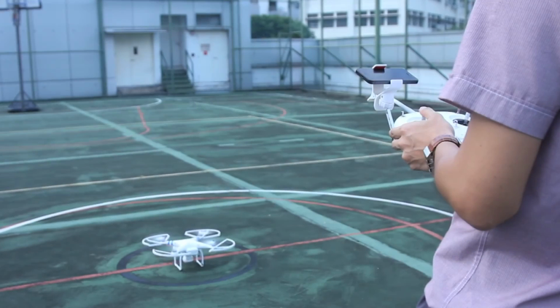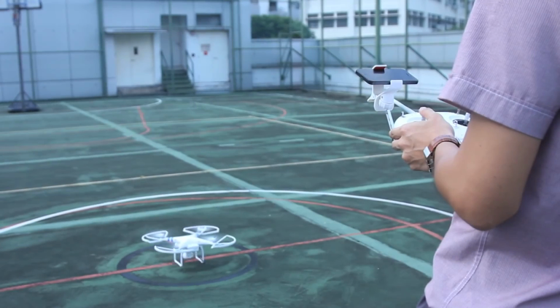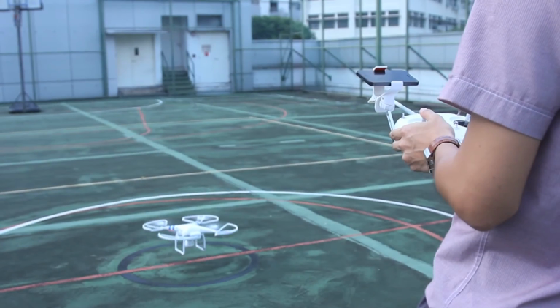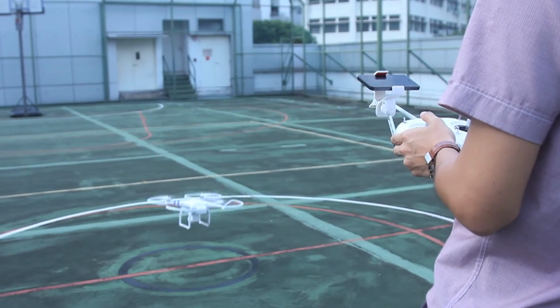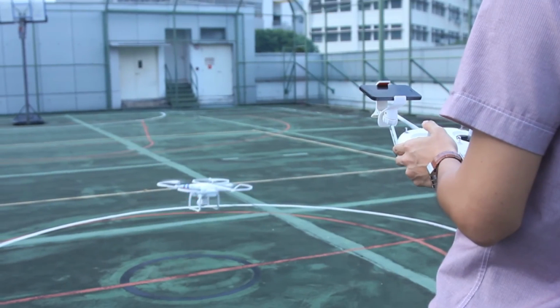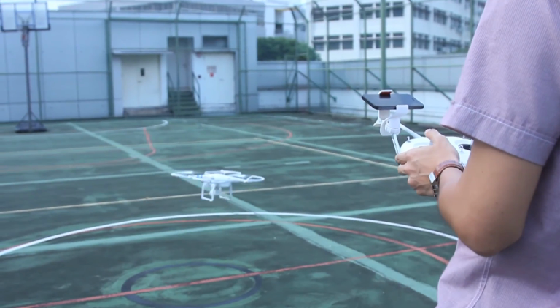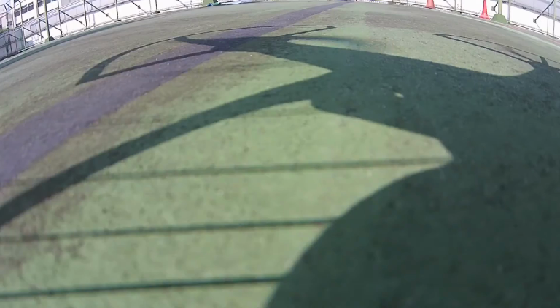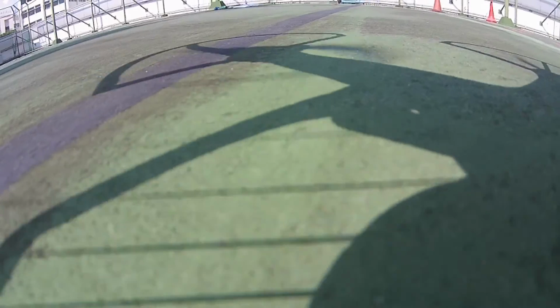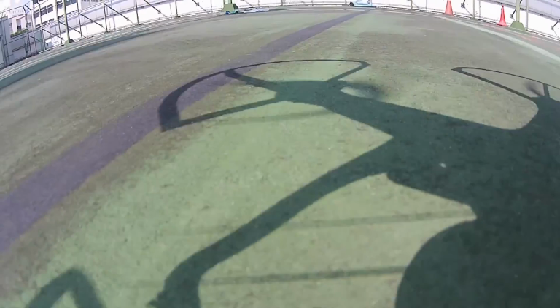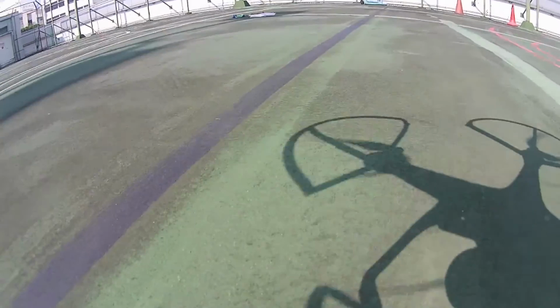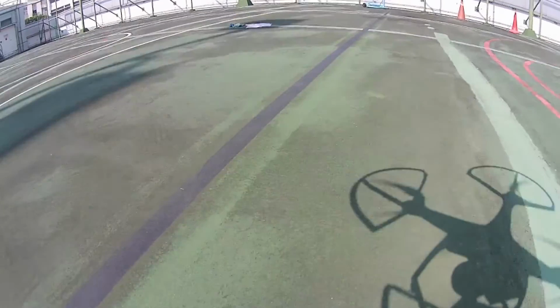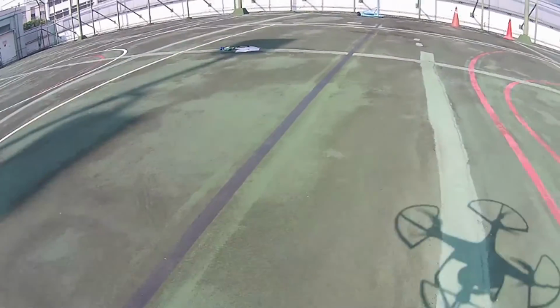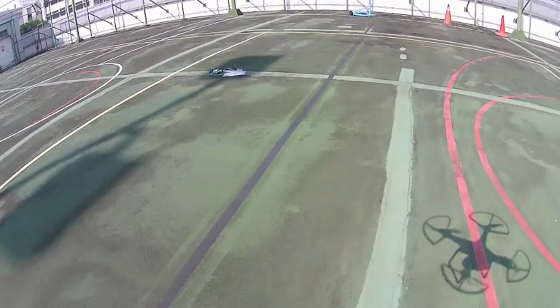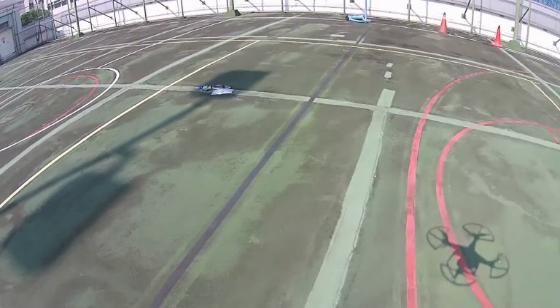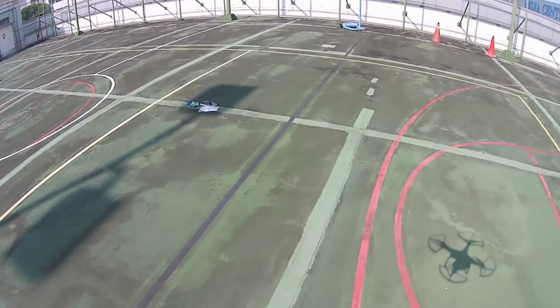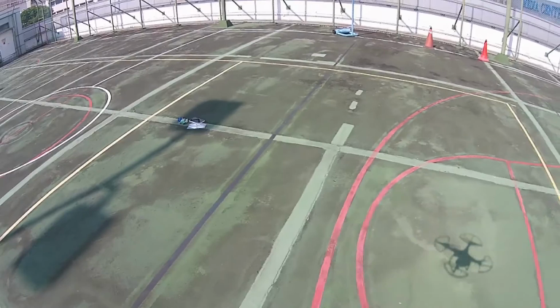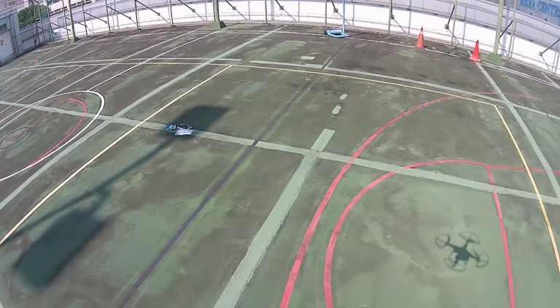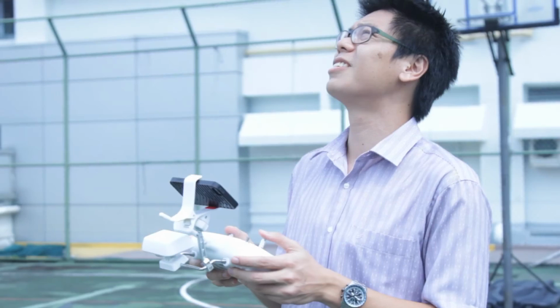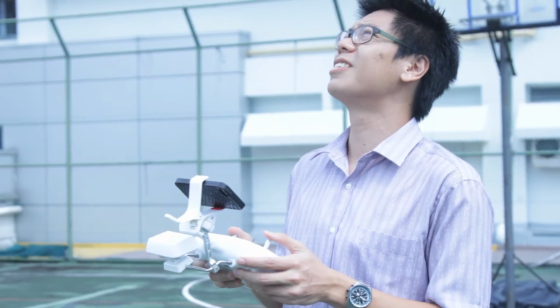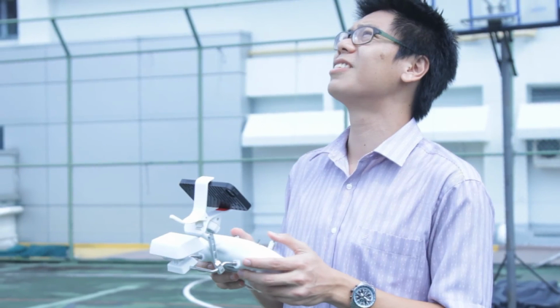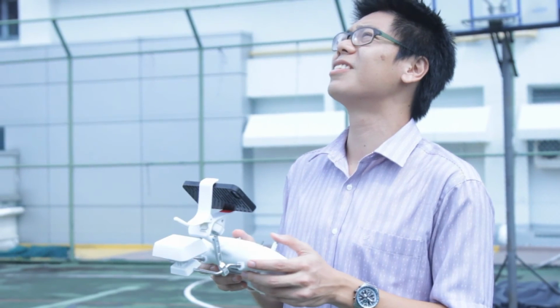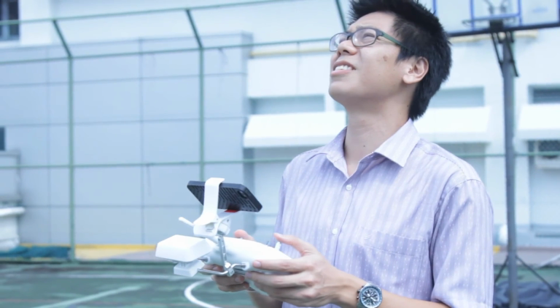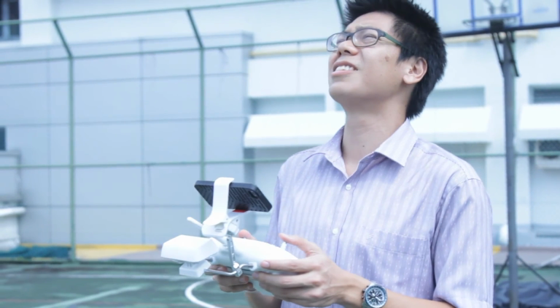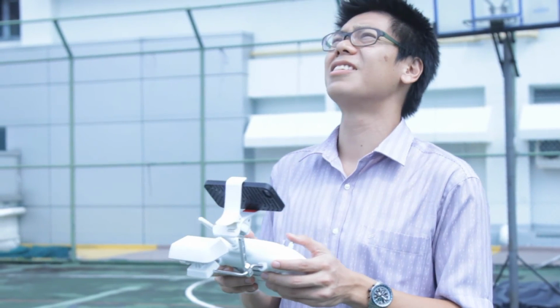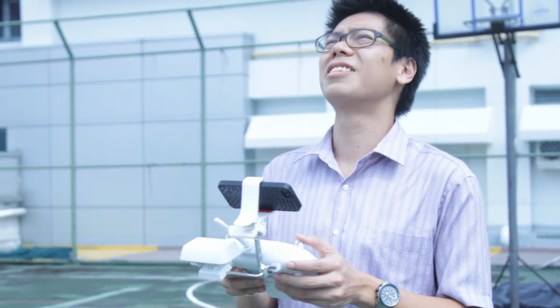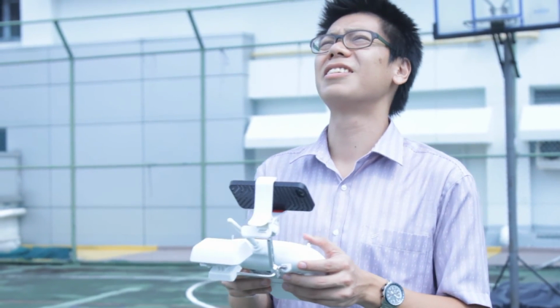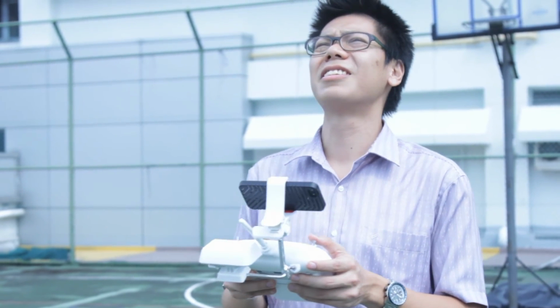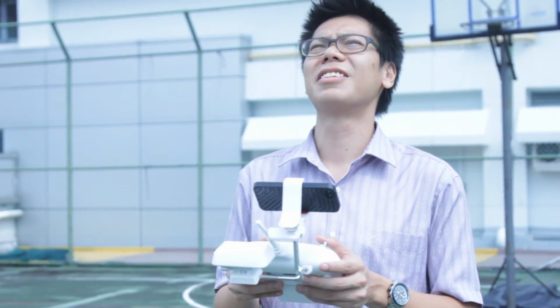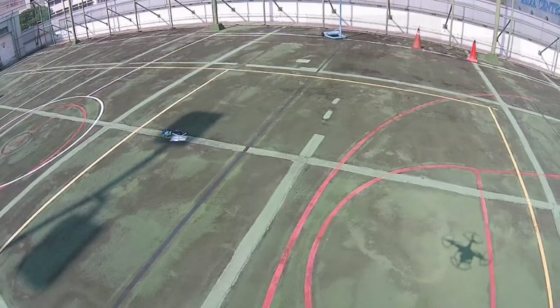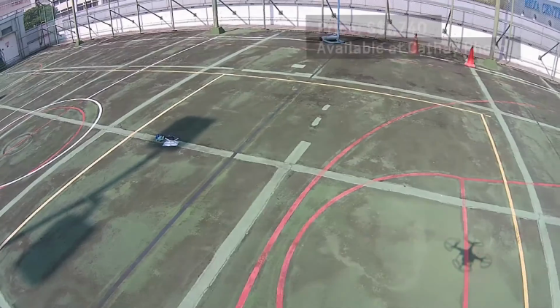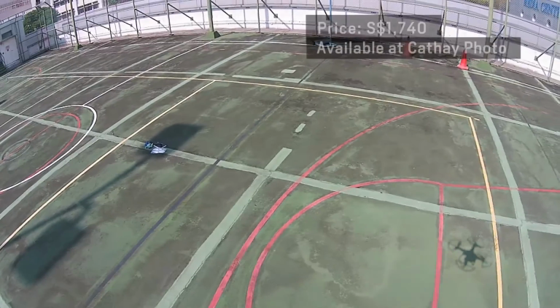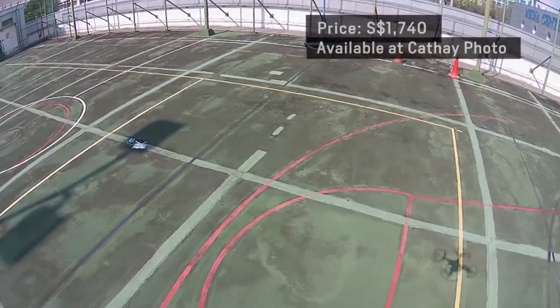And there you have it — the DJI Phantom 2 Vision Quadcopter. Thank you for watching, and we'll see you next time.